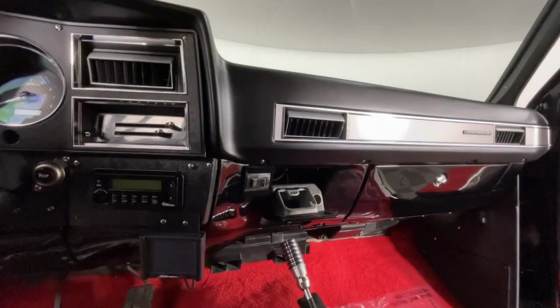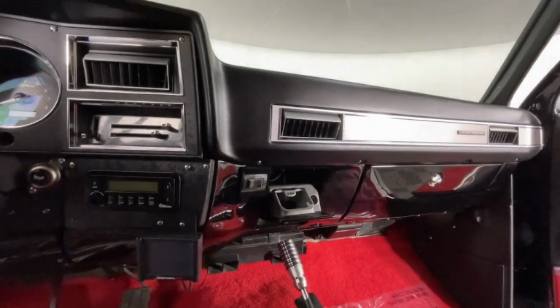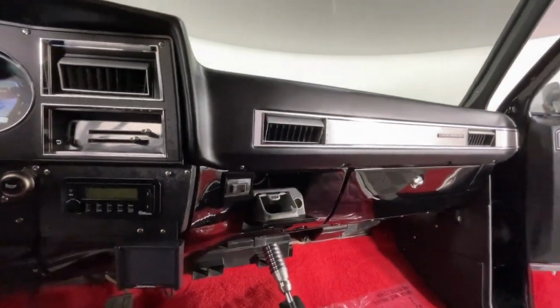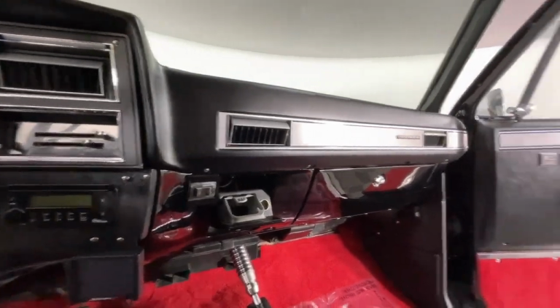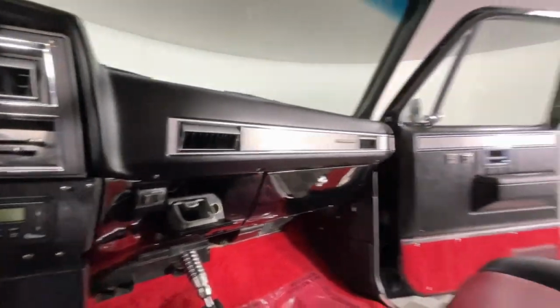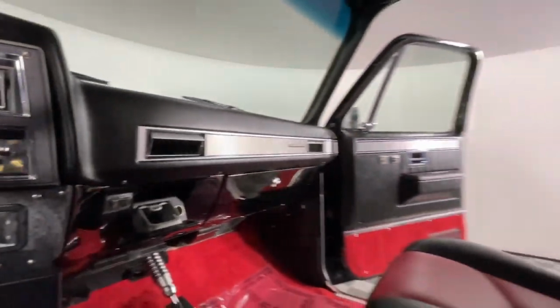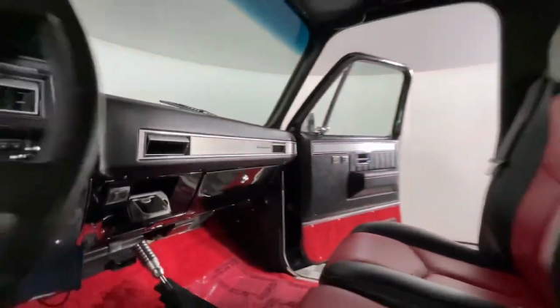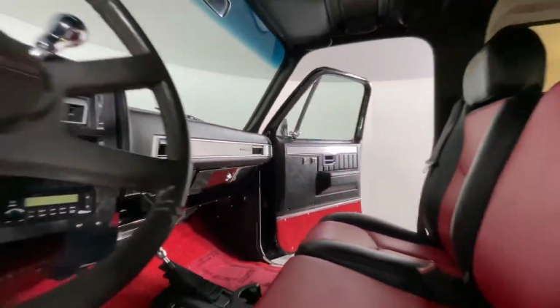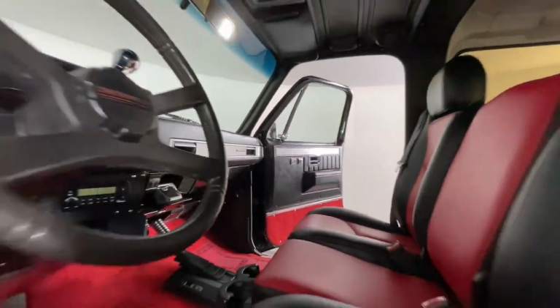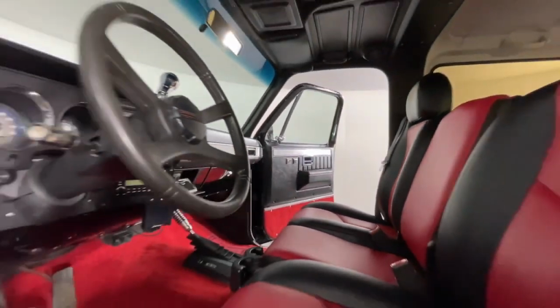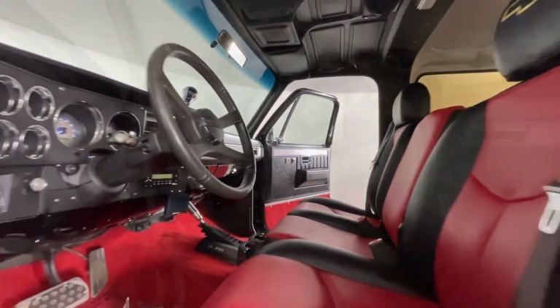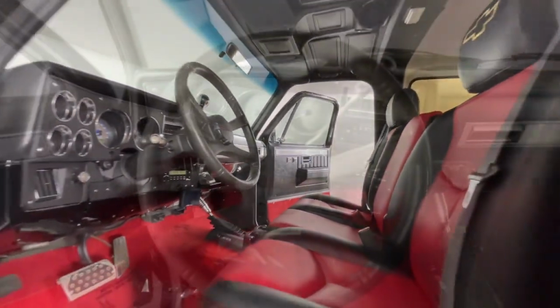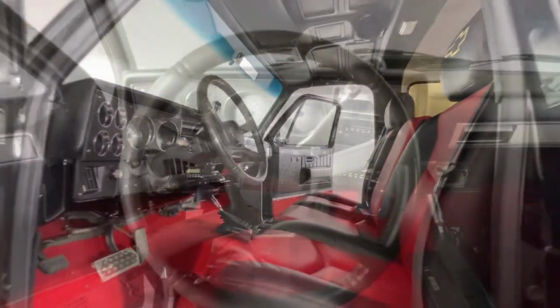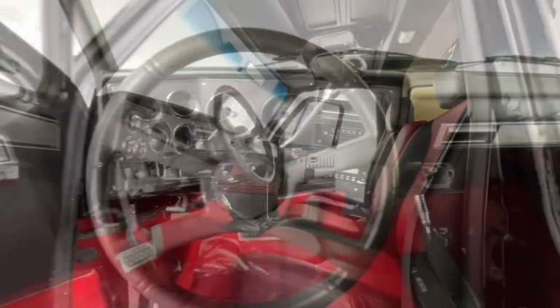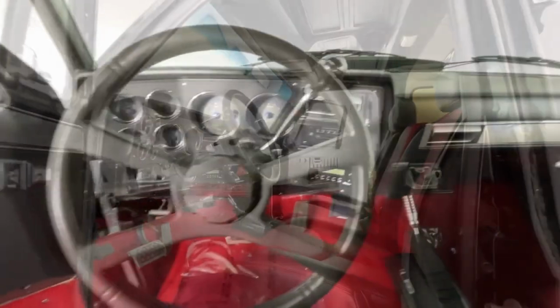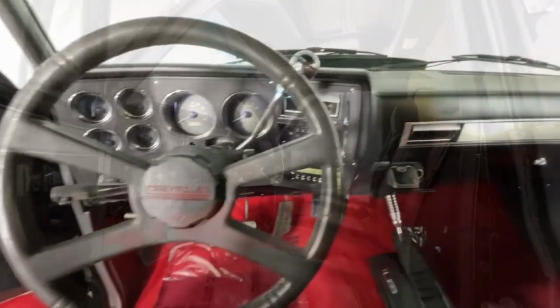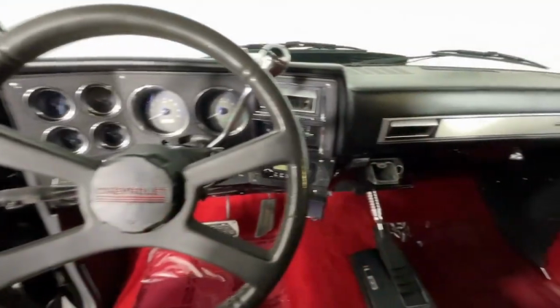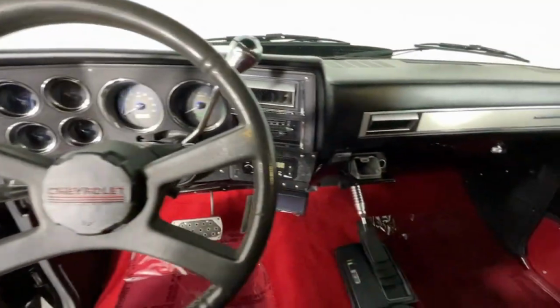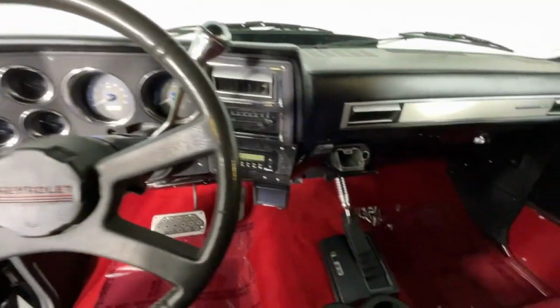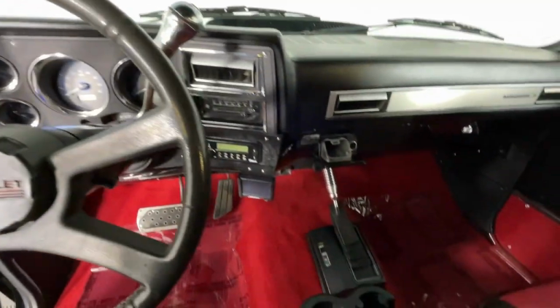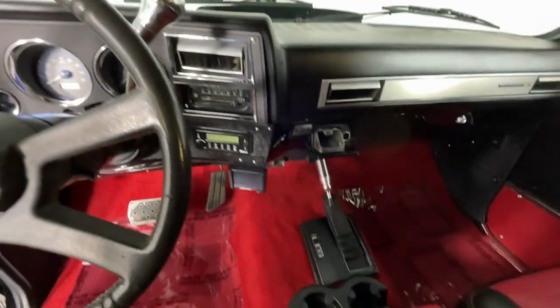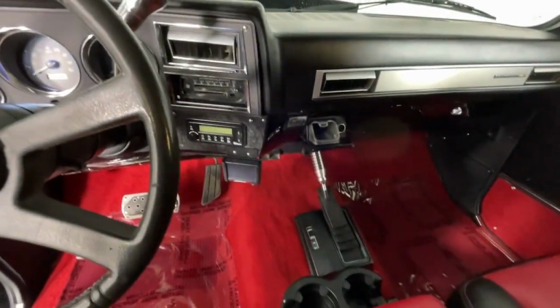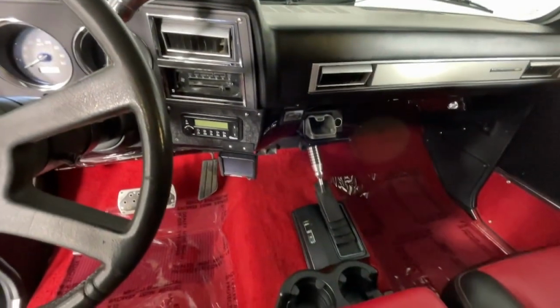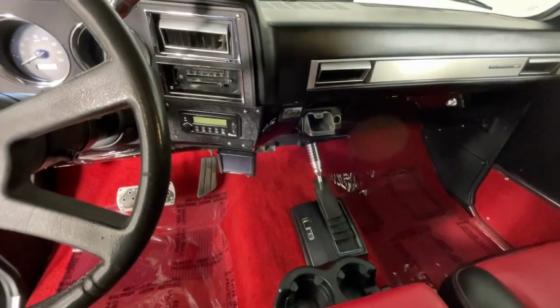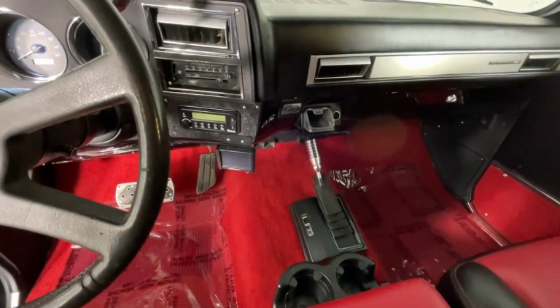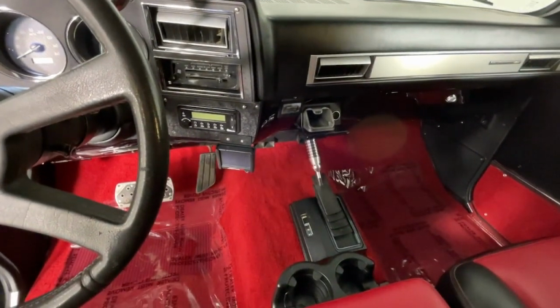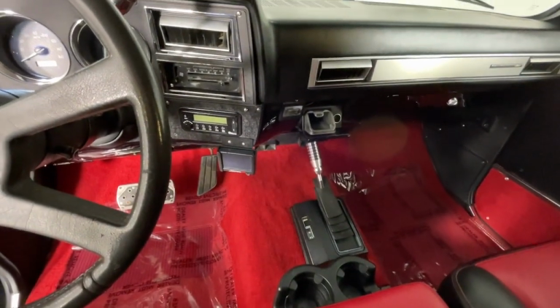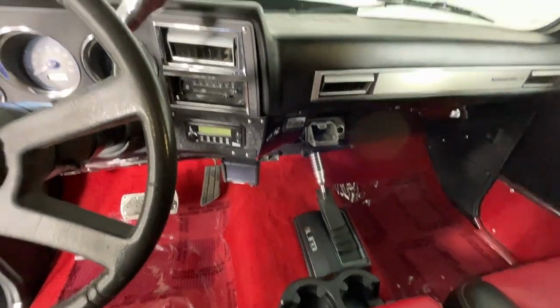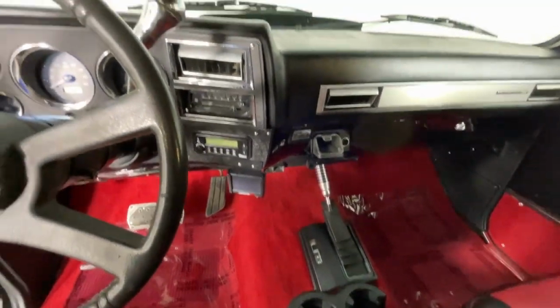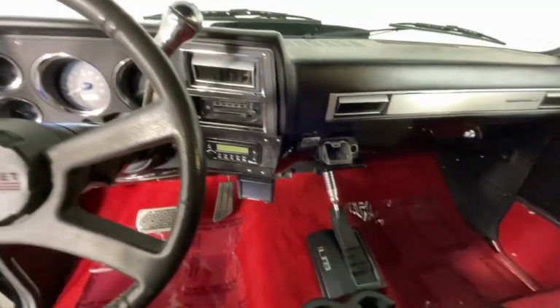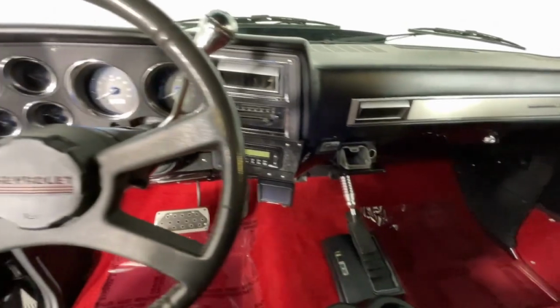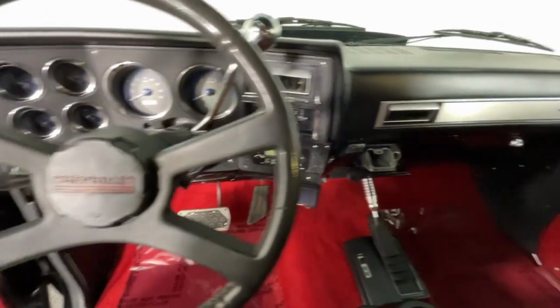Feel calm and competent in this well-equipped Blazer. Treat yourself to a test drive today.